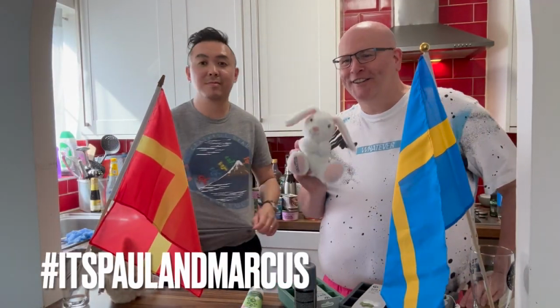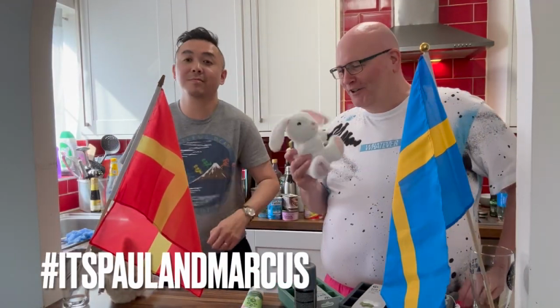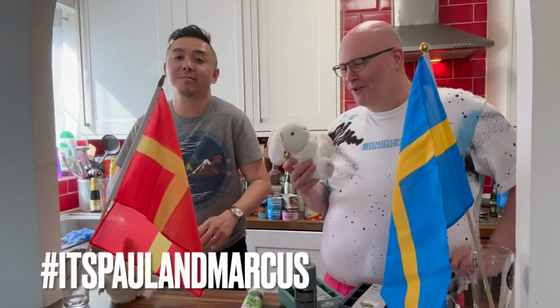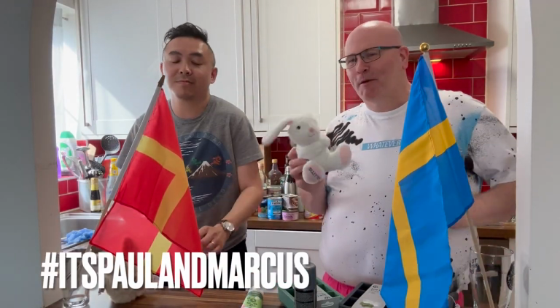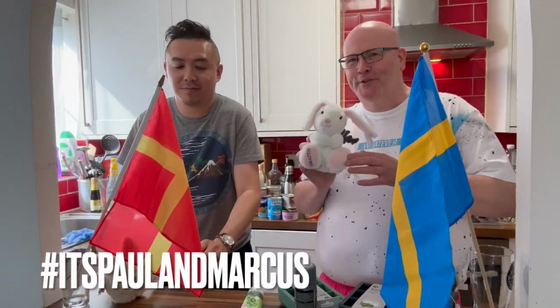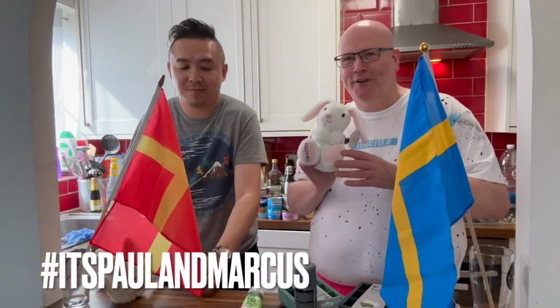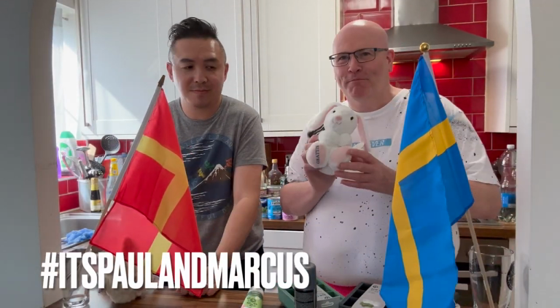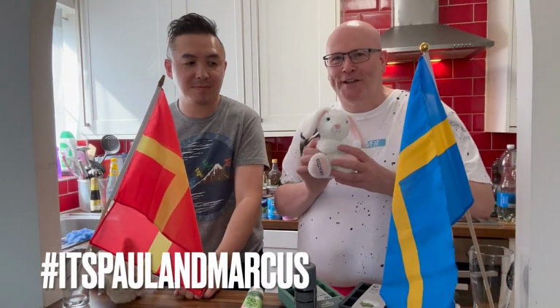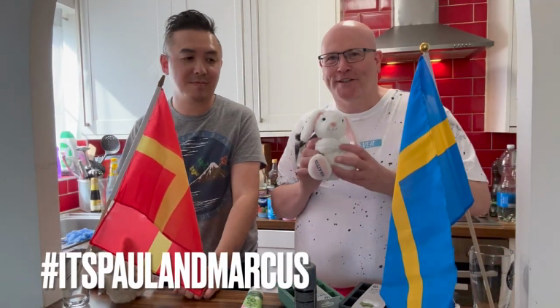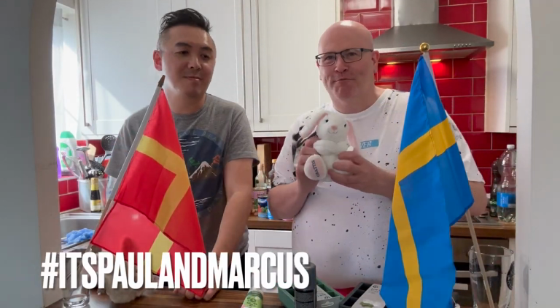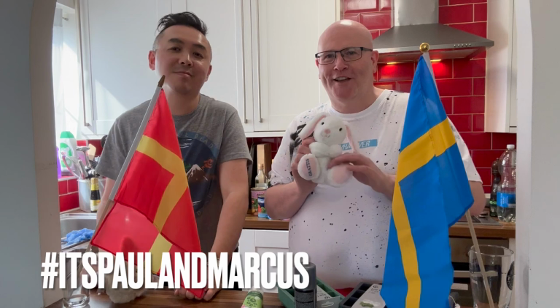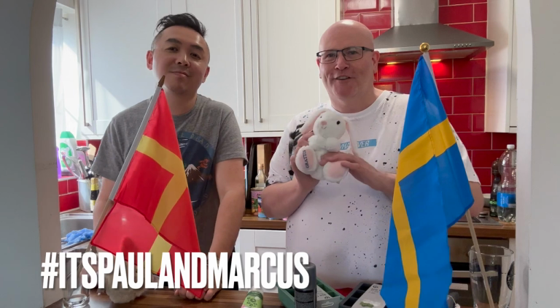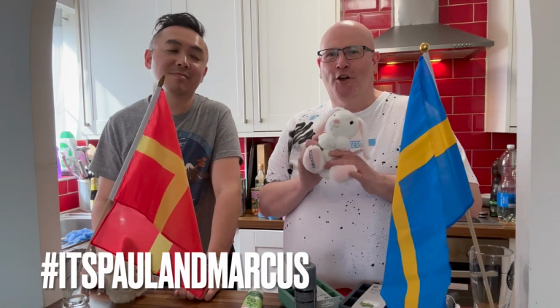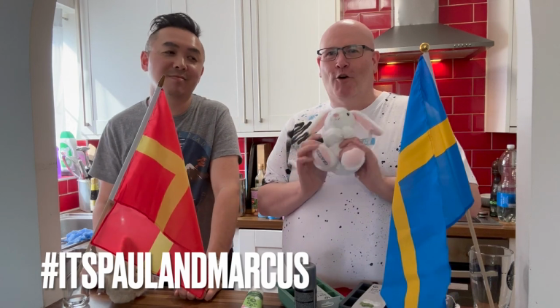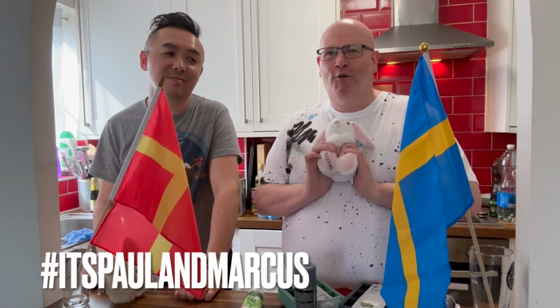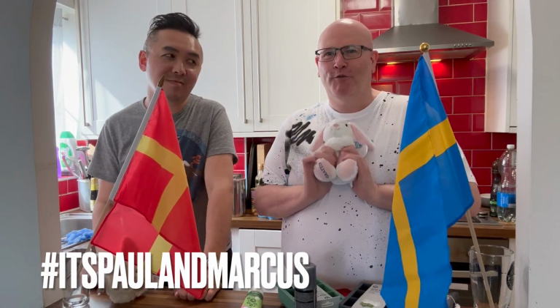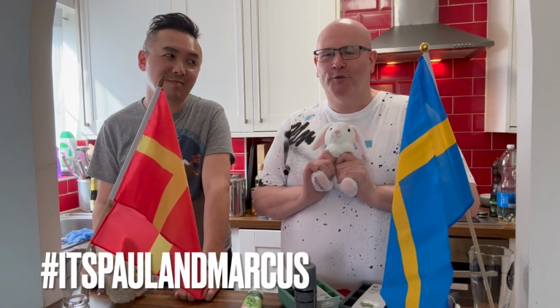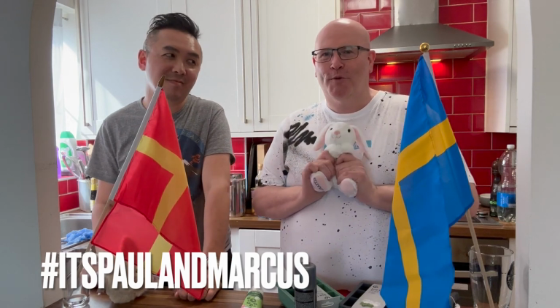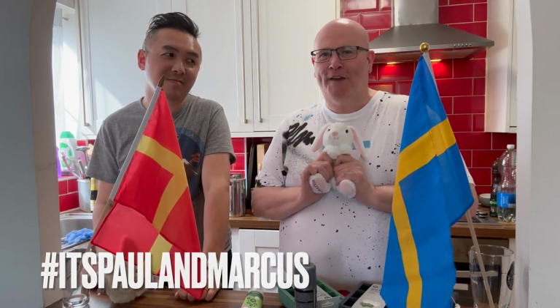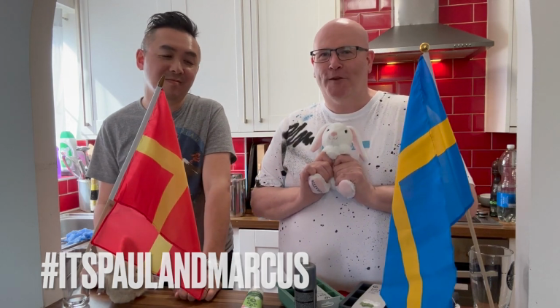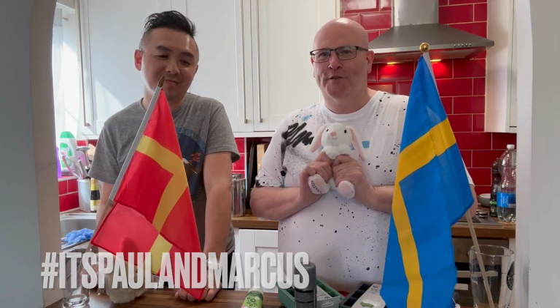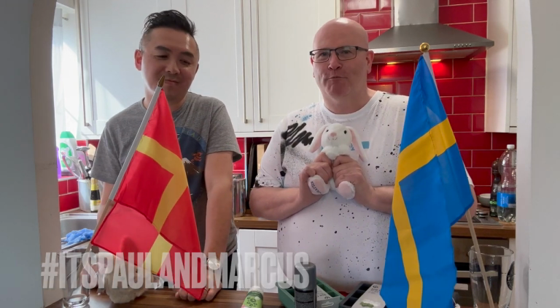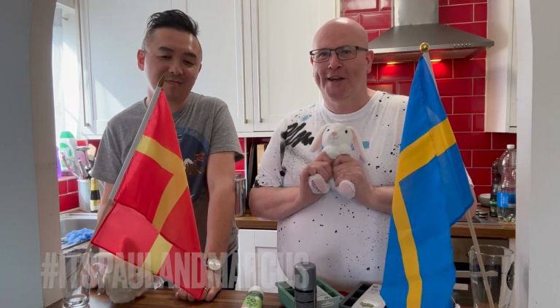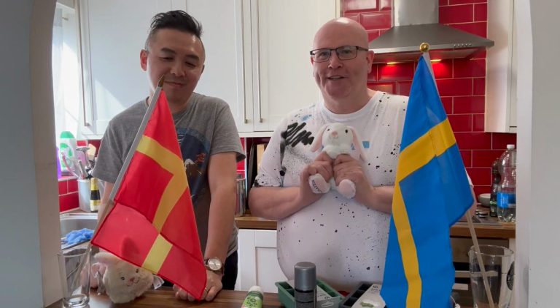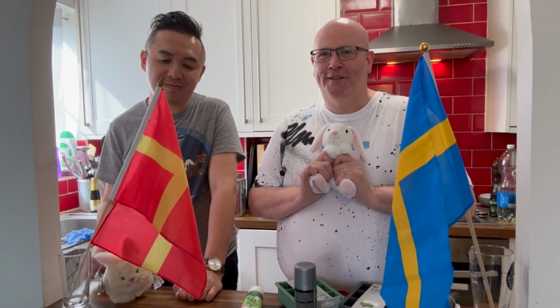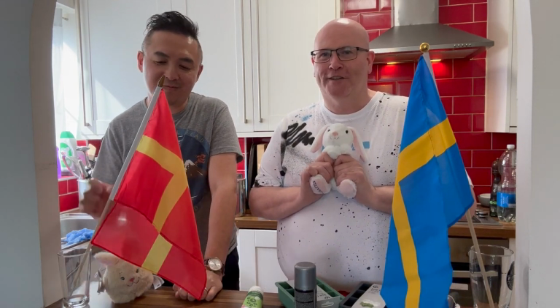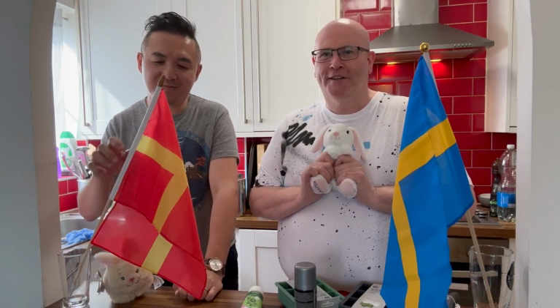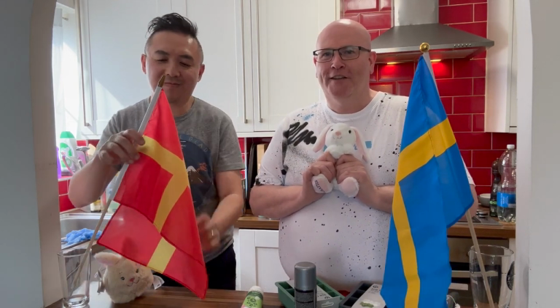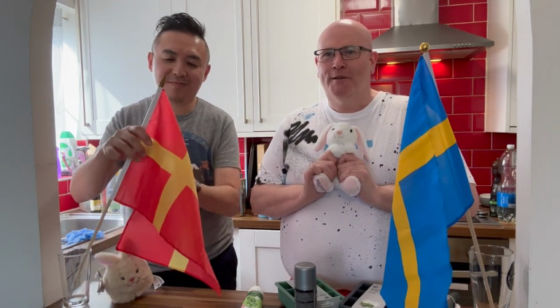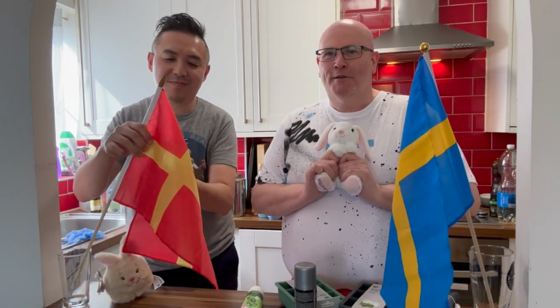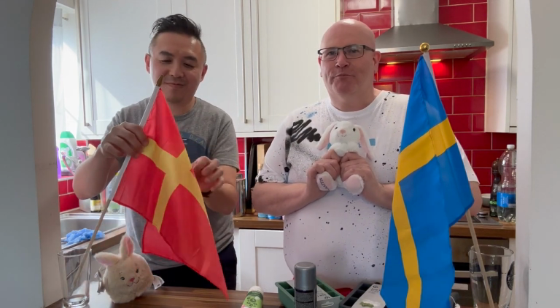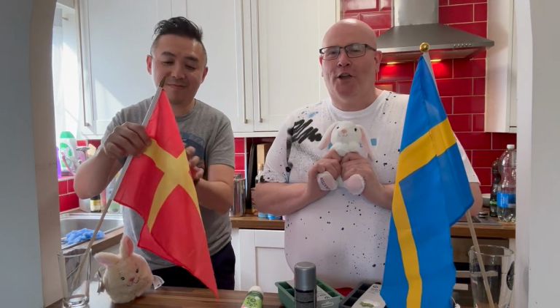Look, but we do have bunnies as well, all the way from Sweden.